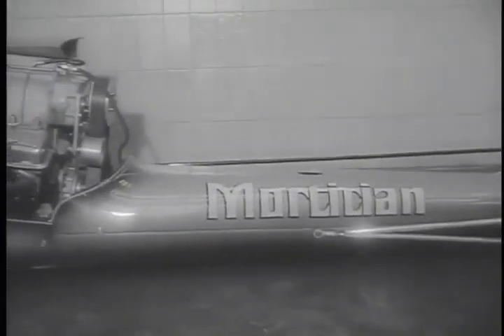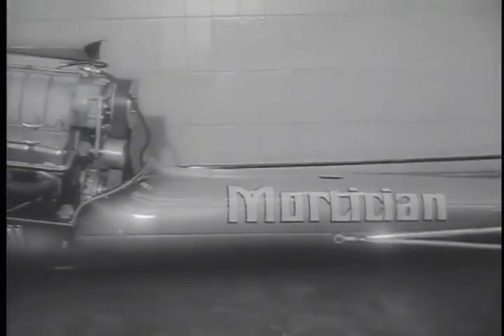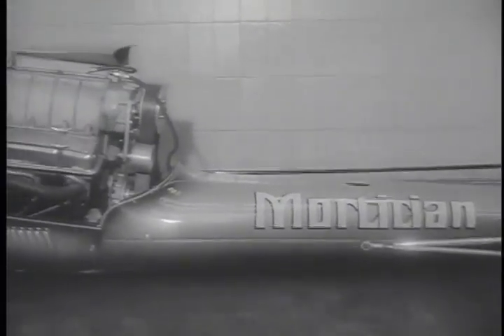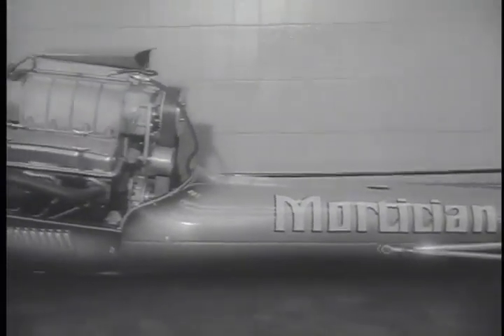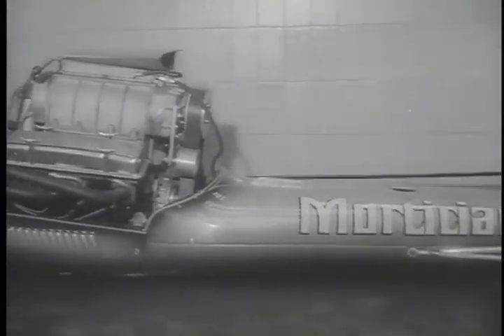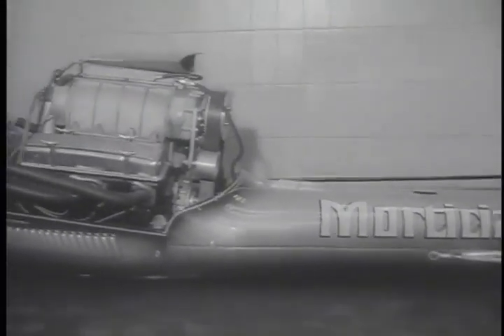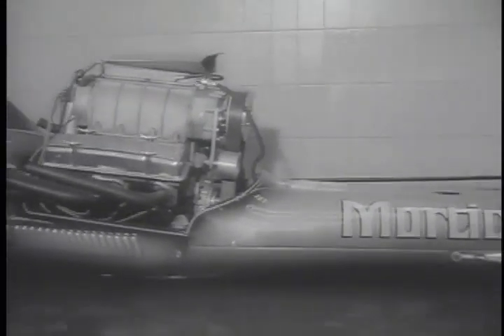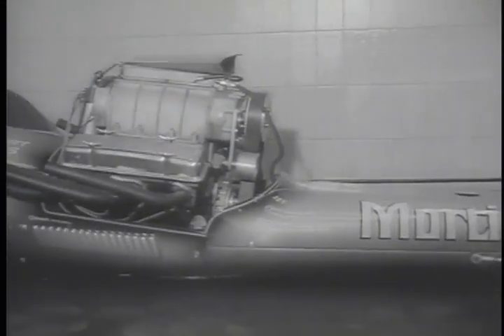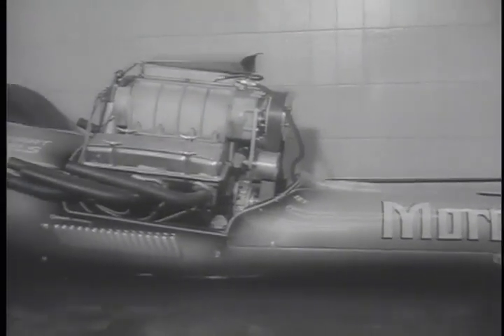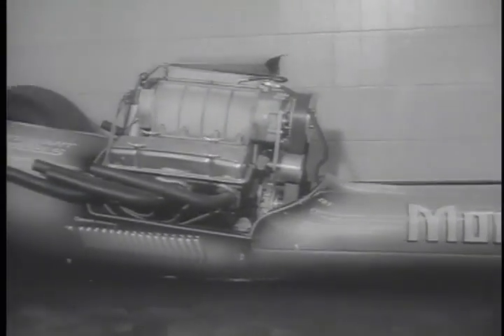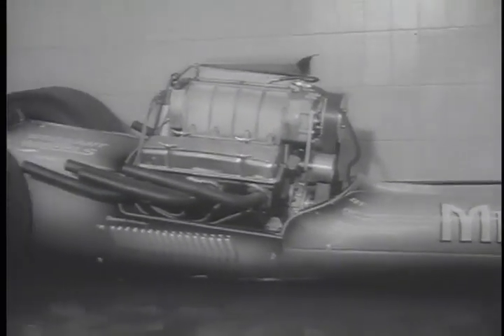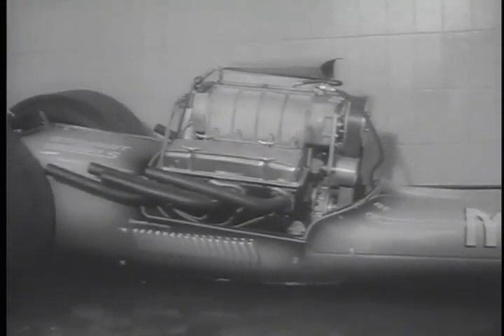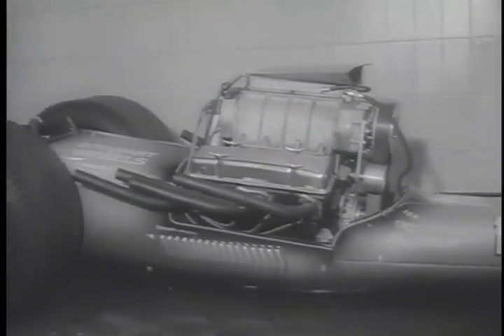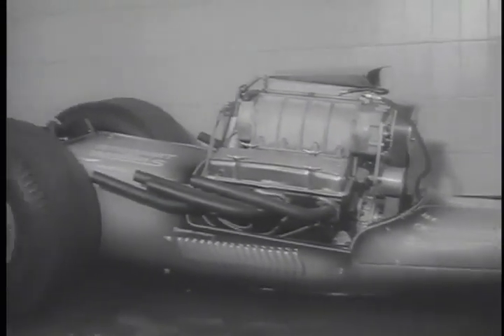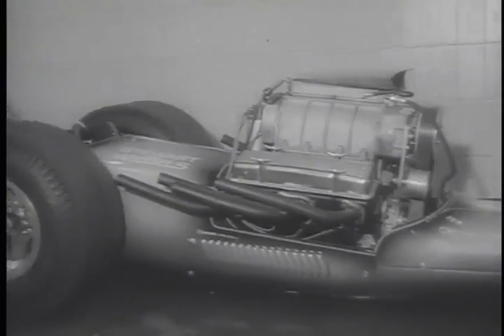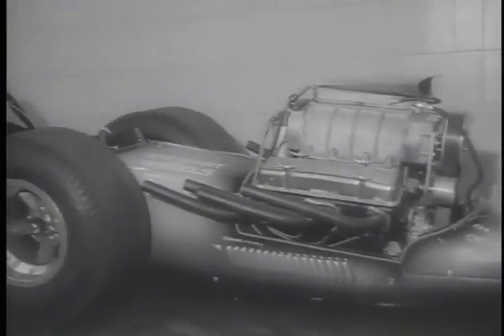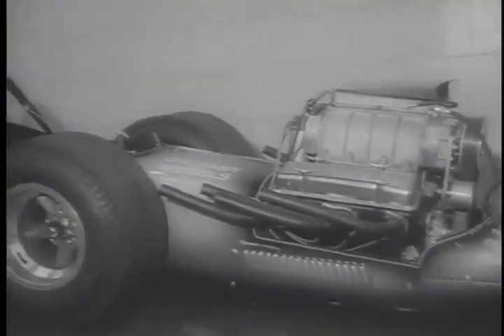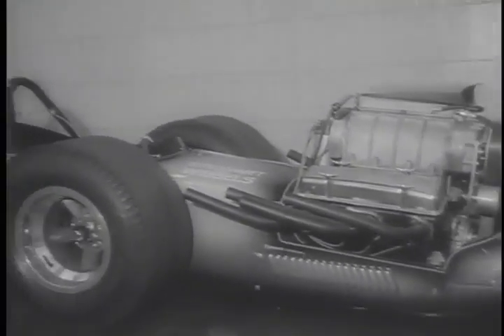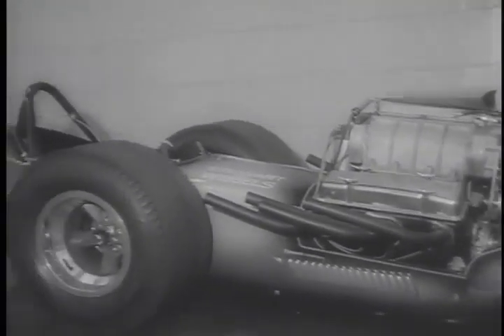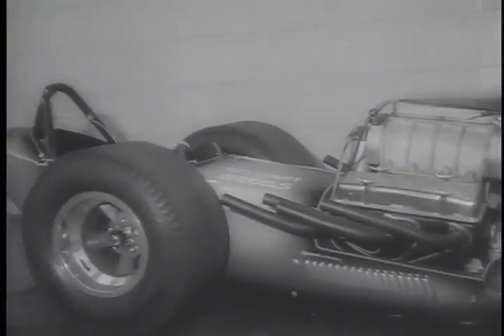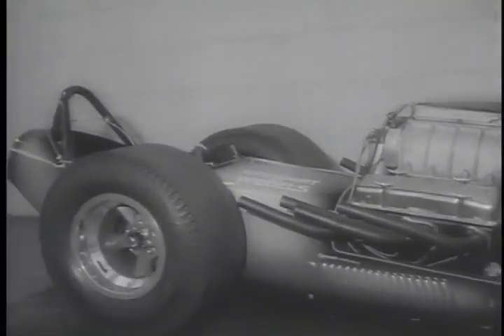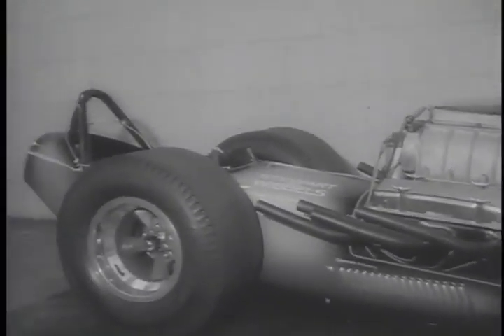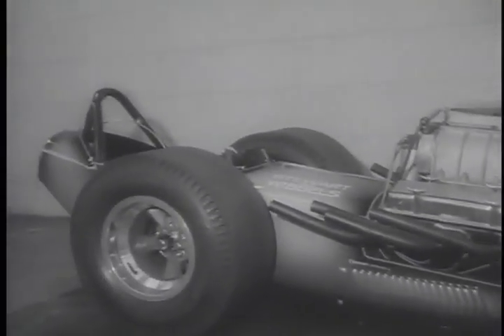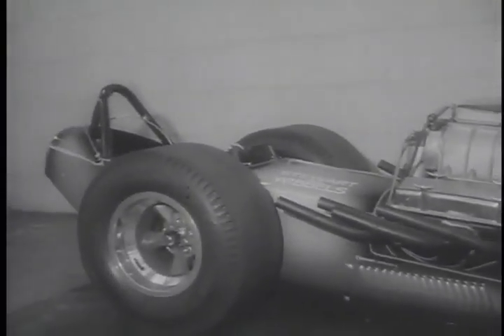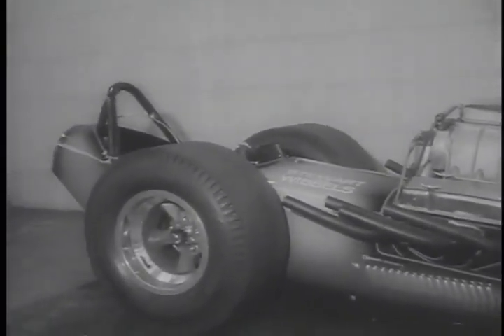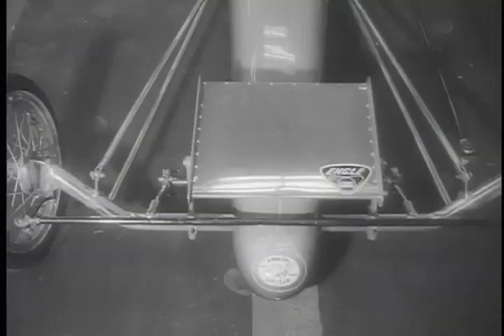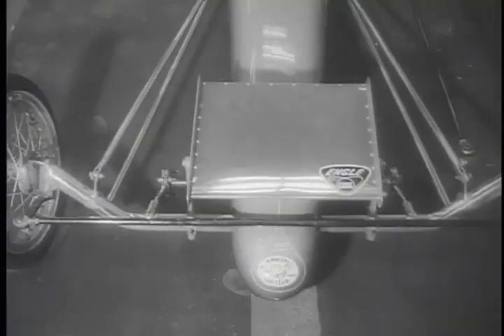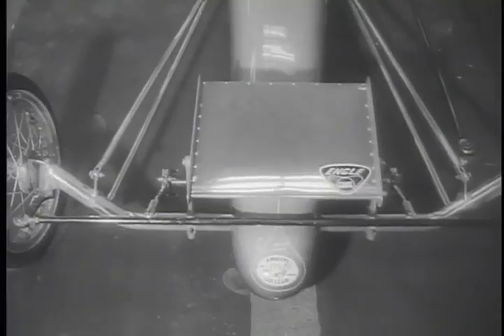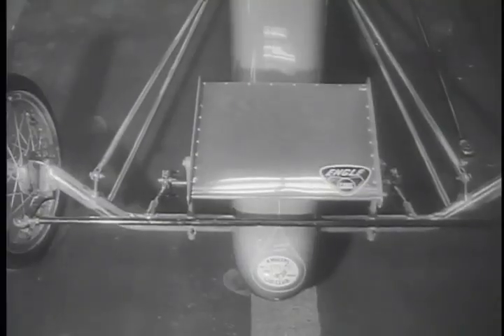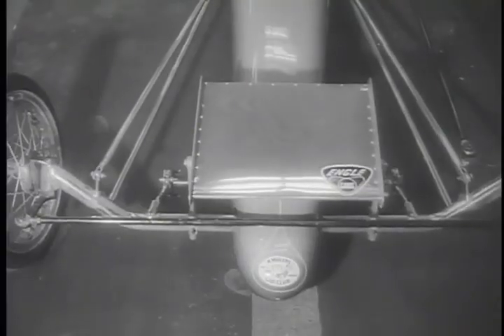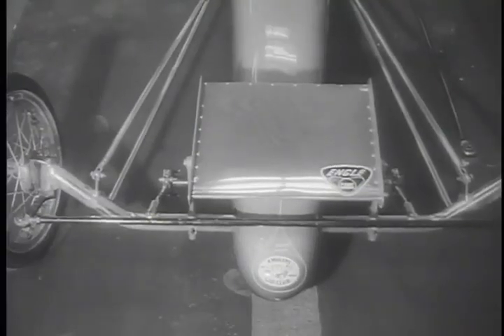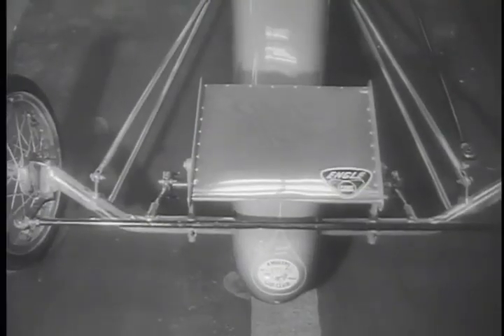This dragster, the Mortician, is what they dig, and they give it their grave attention.